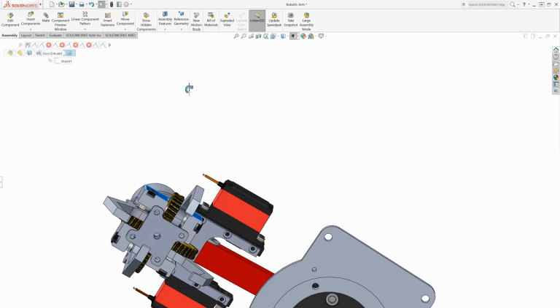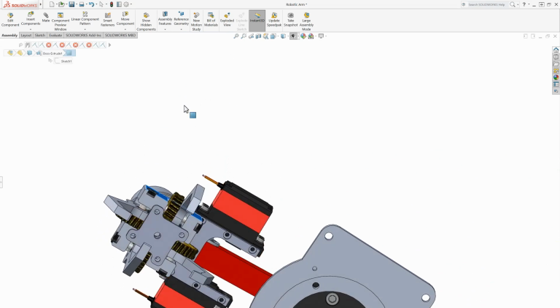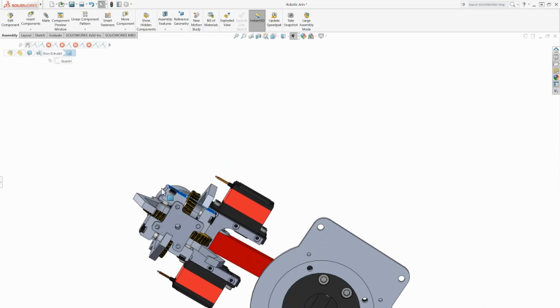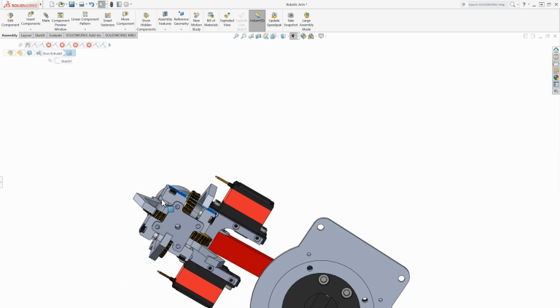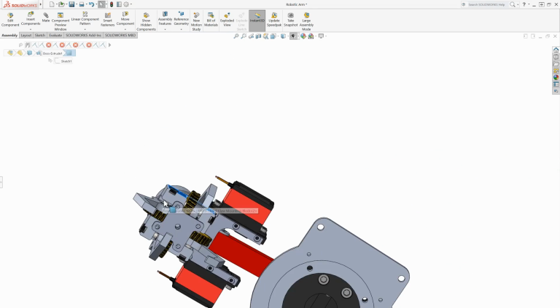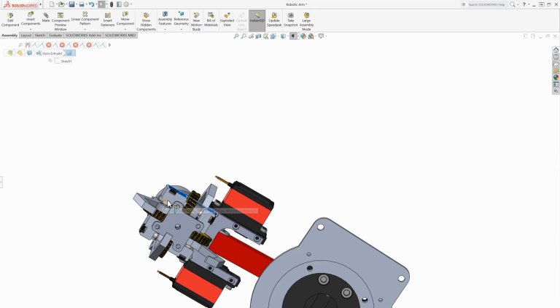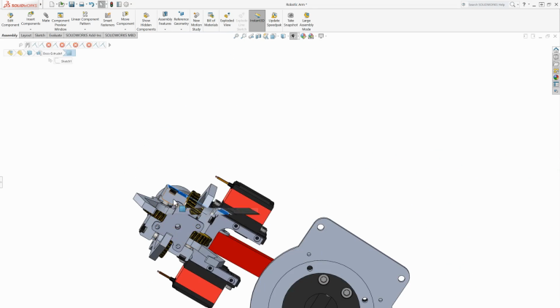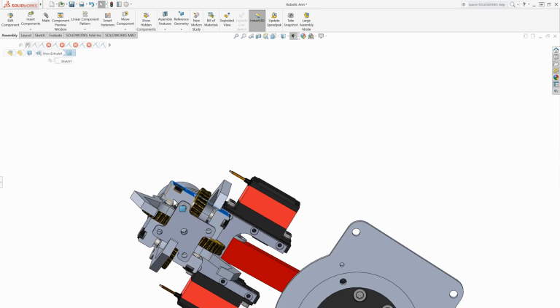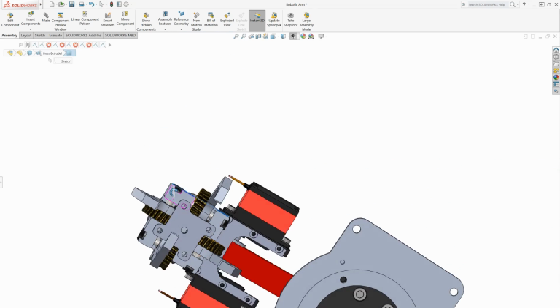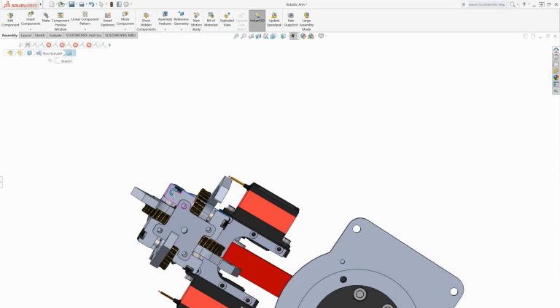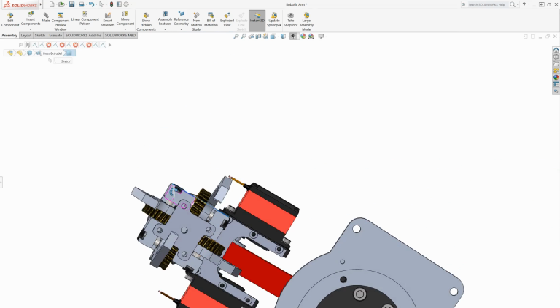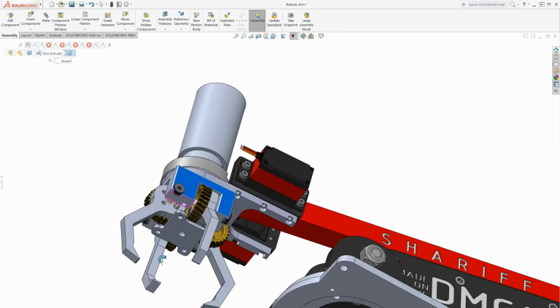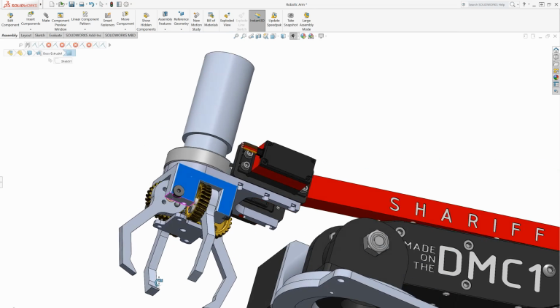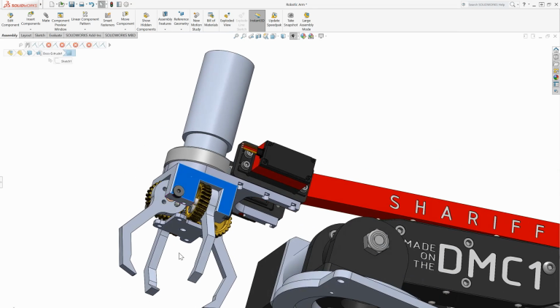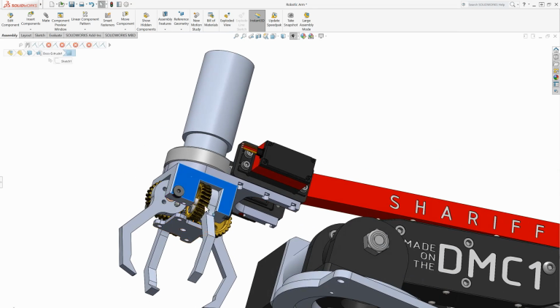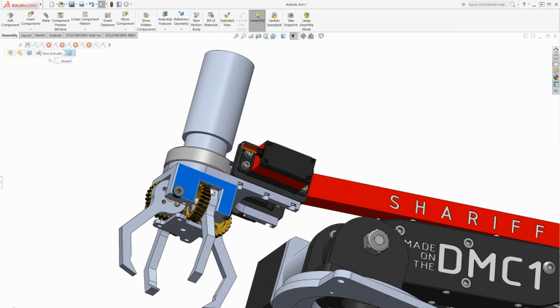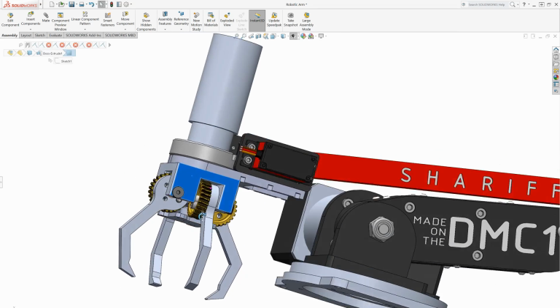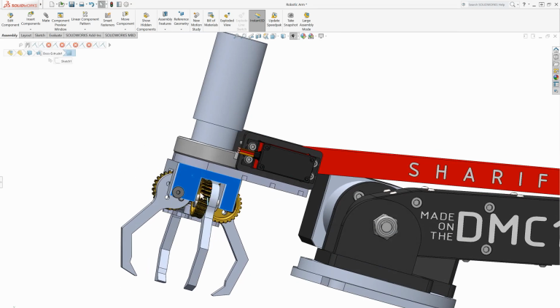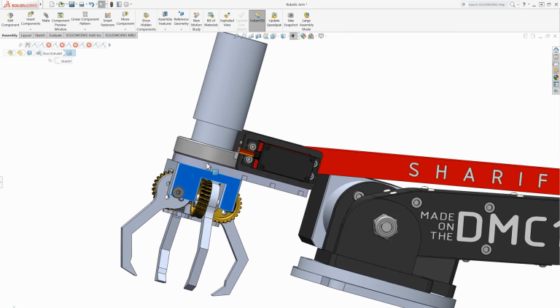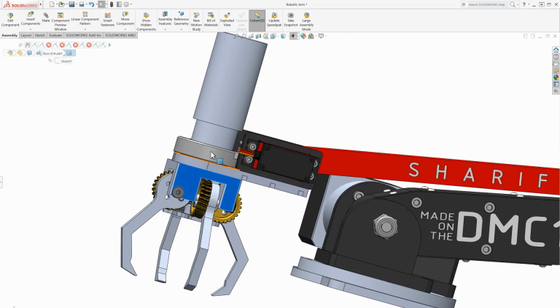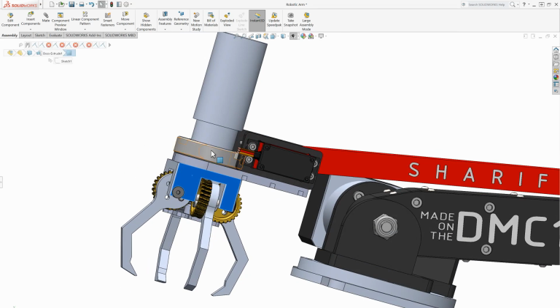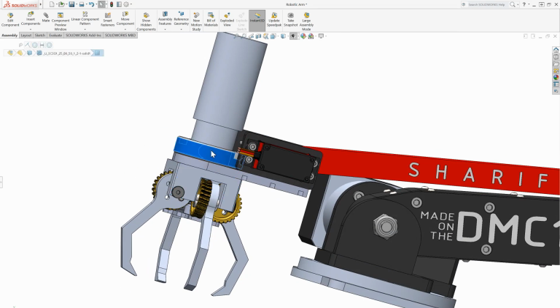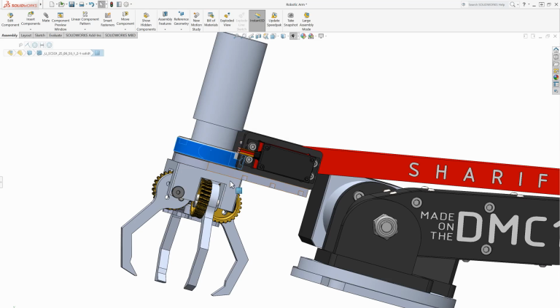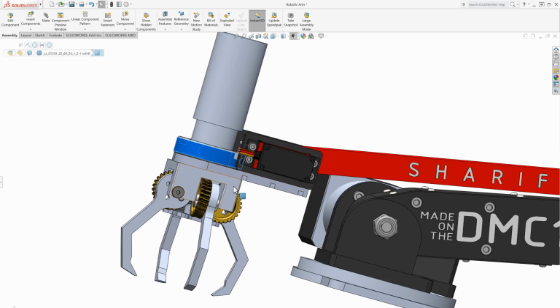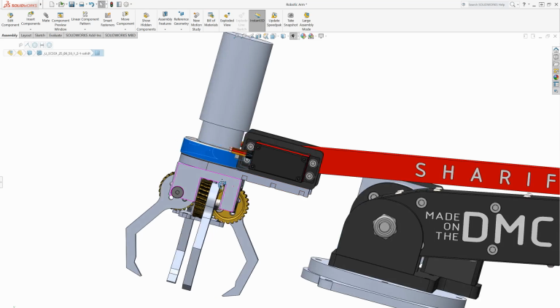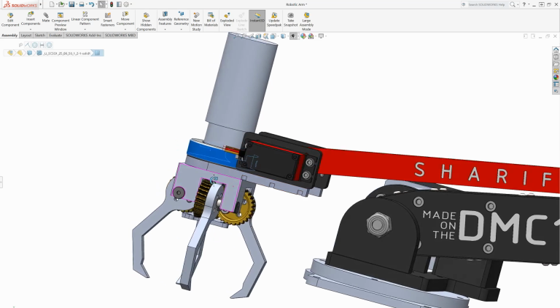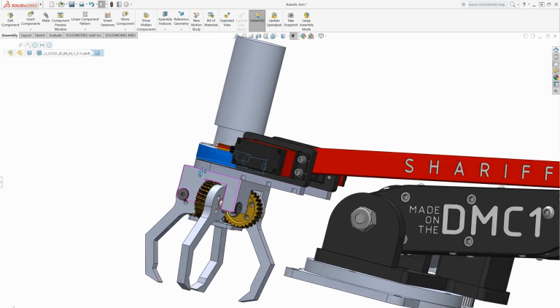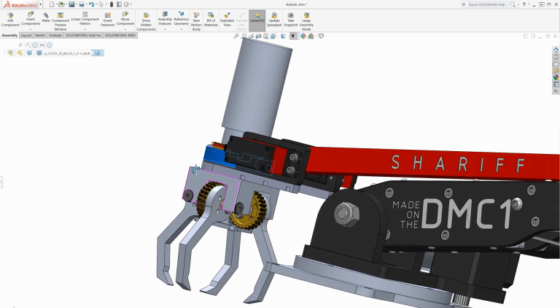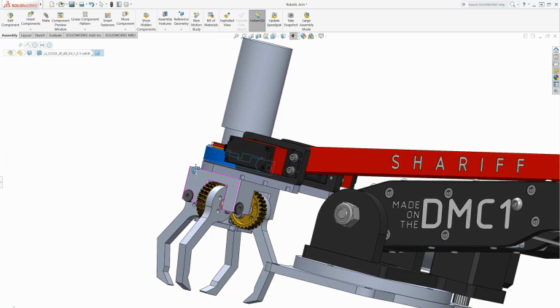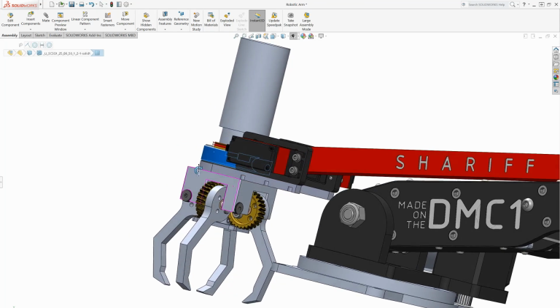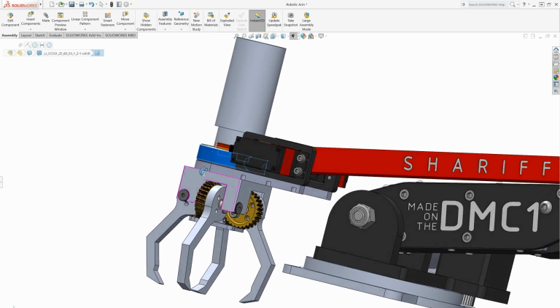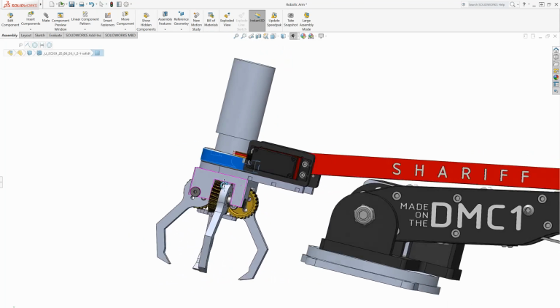It consists of a block that houses four identical fingers, and it's mounted with a shaft collar which is from McMaster-Carr.